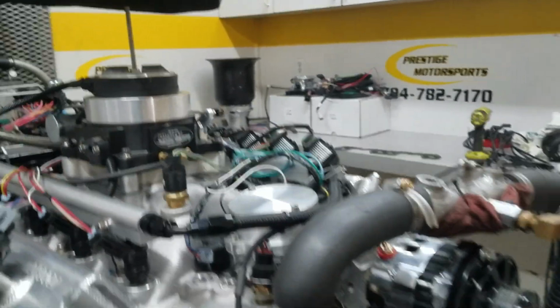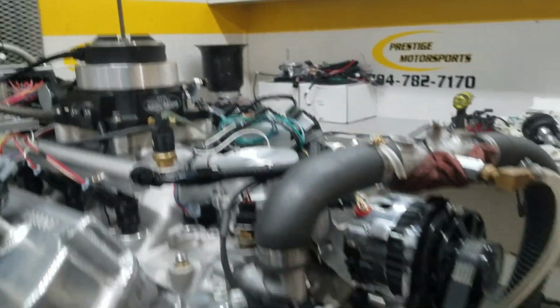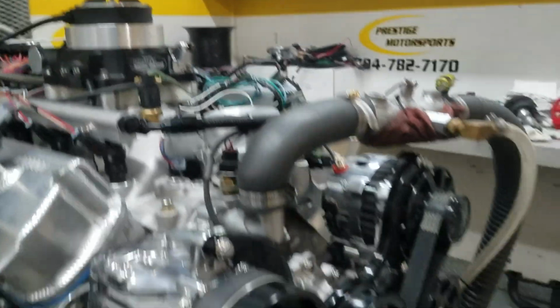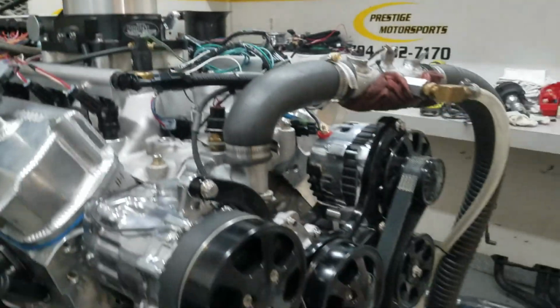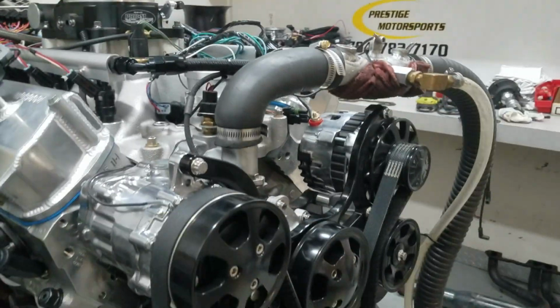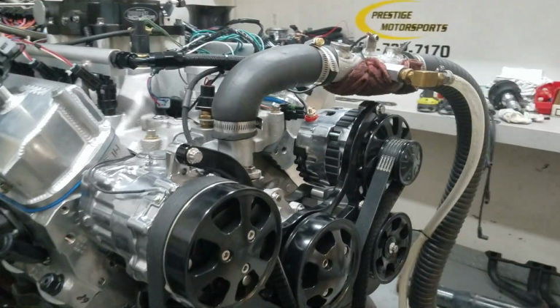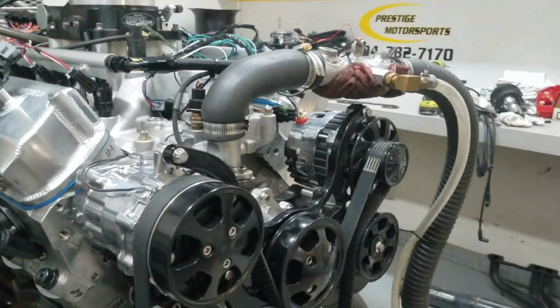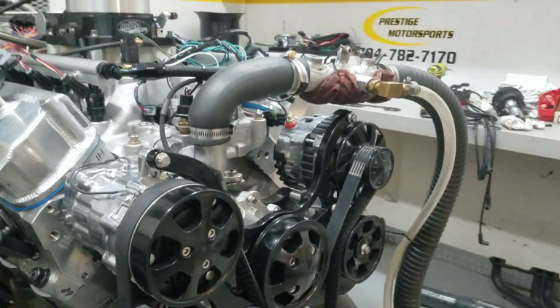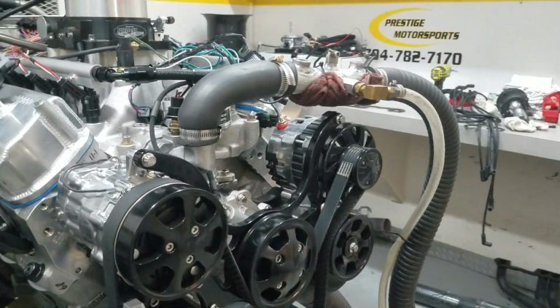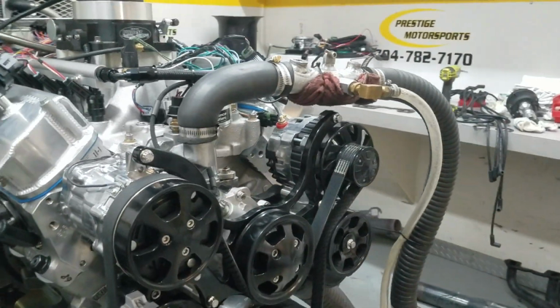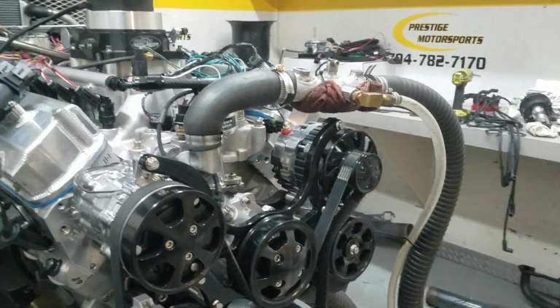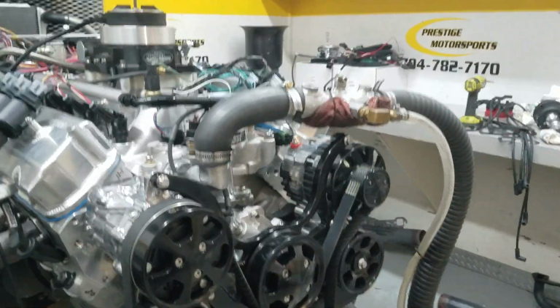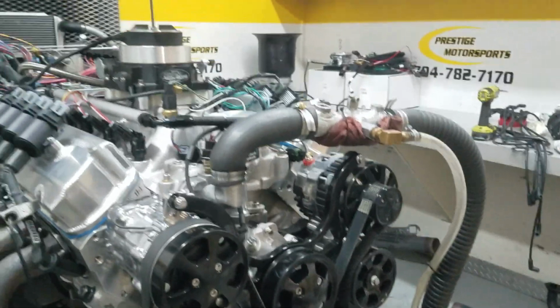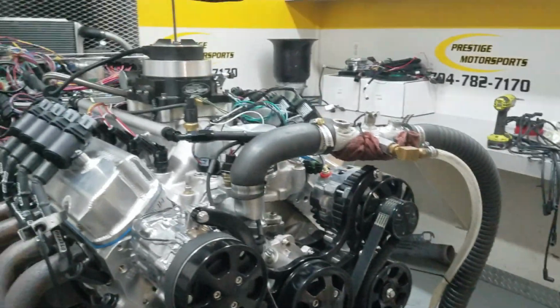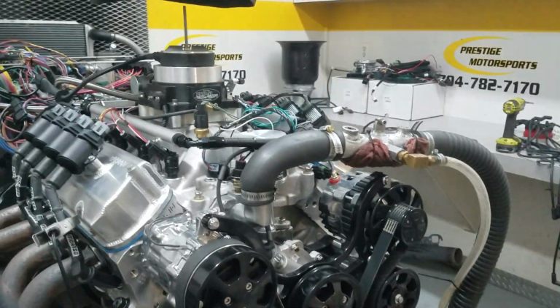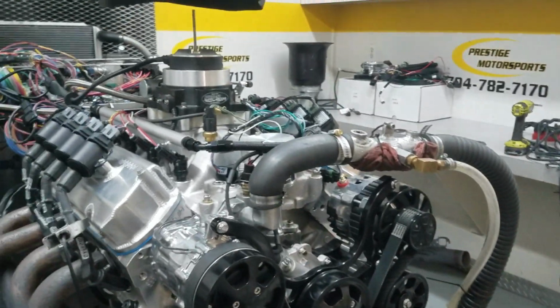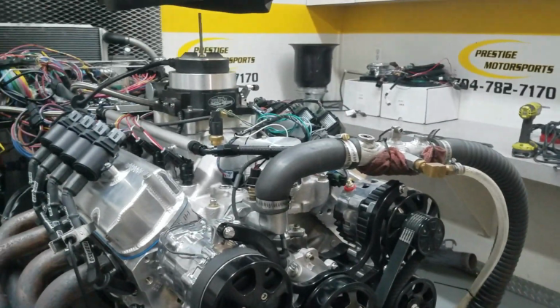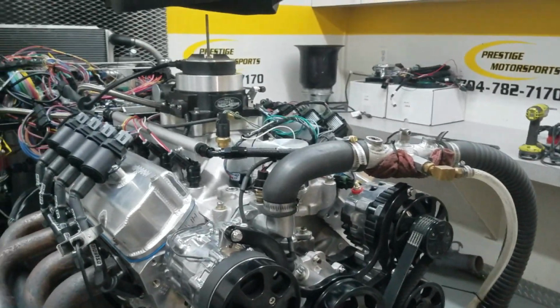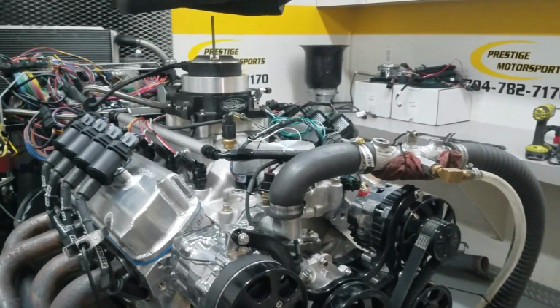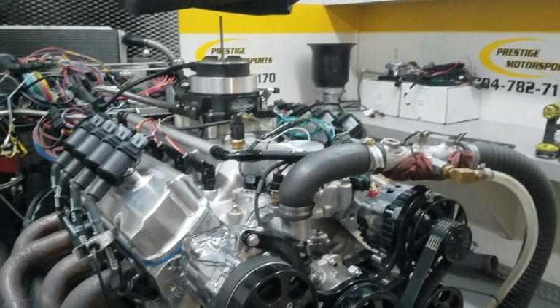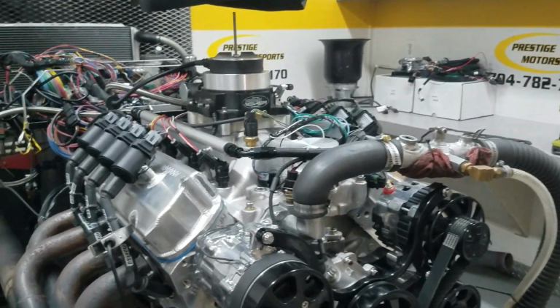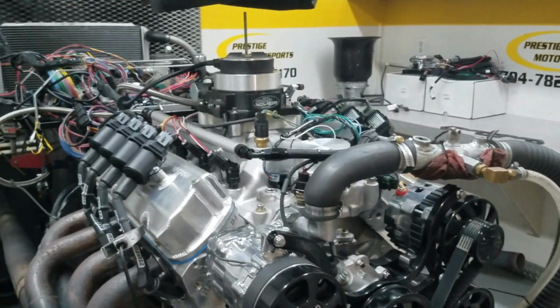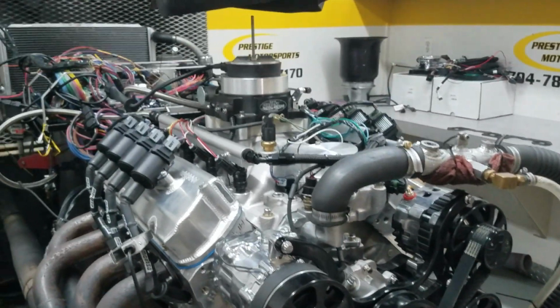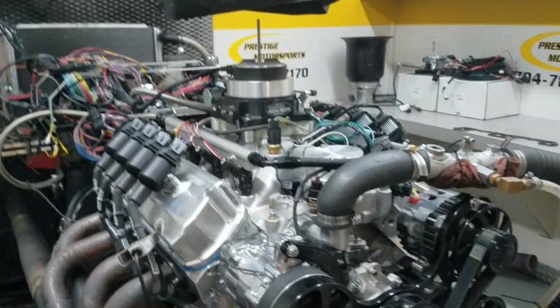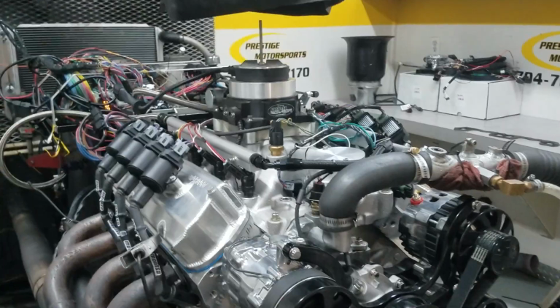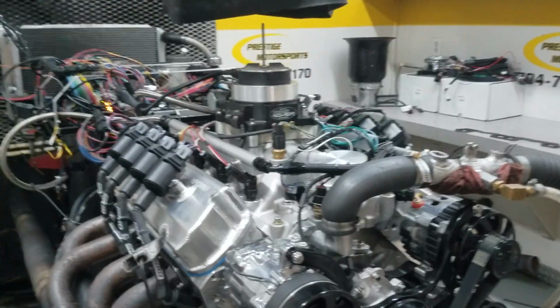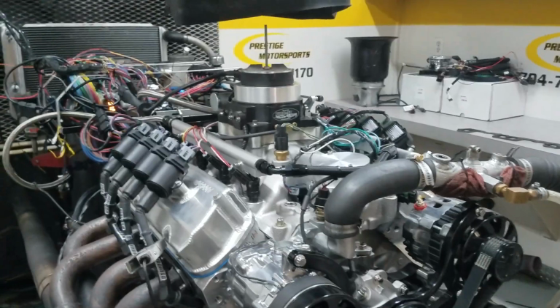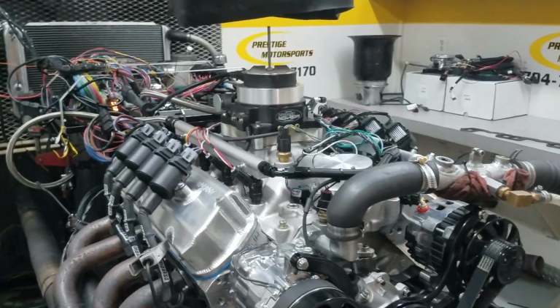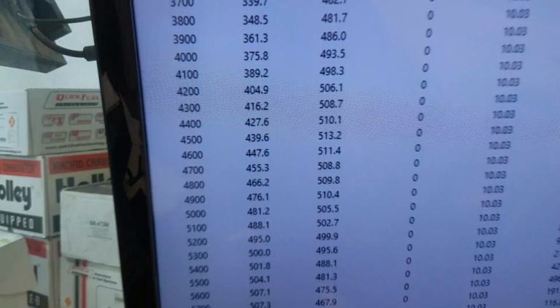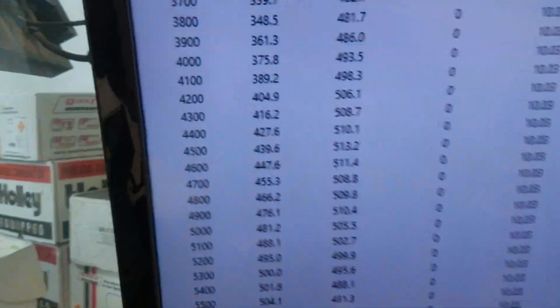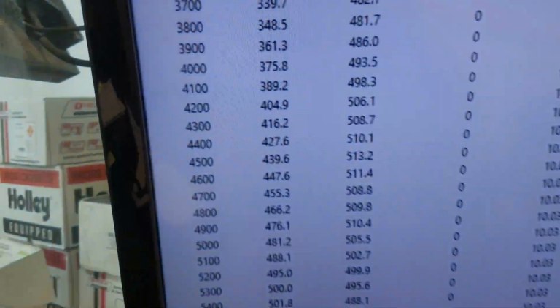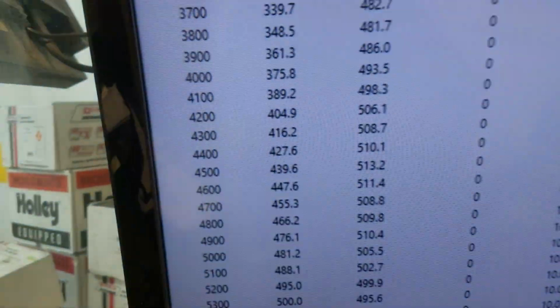It's got the March Serpentine belt setup, hydraulic roller. You supplied the cam and everything, so we'll go in there and show you how it ran.